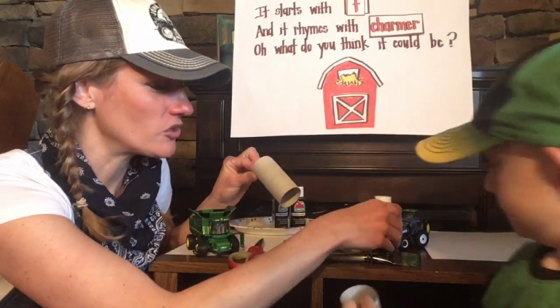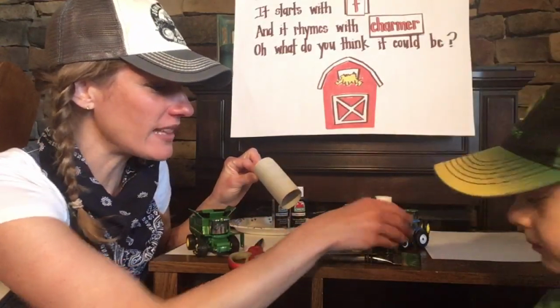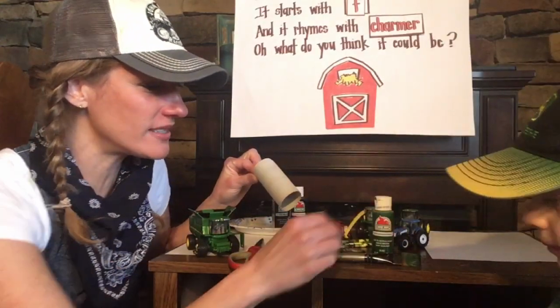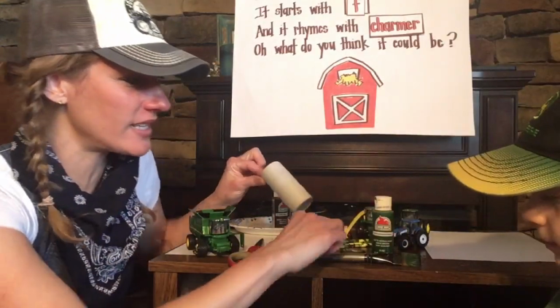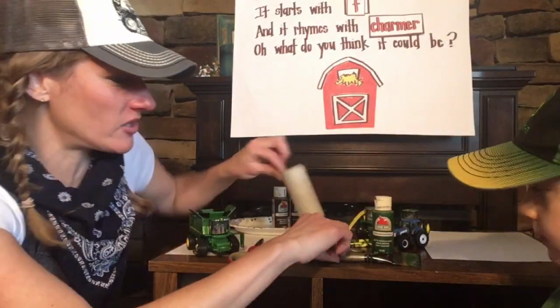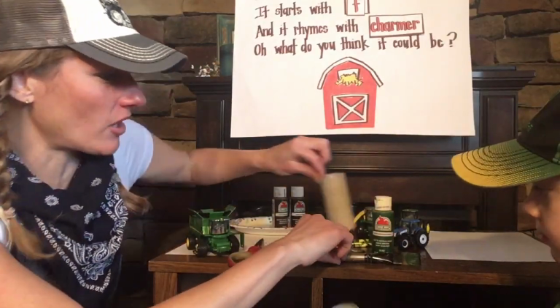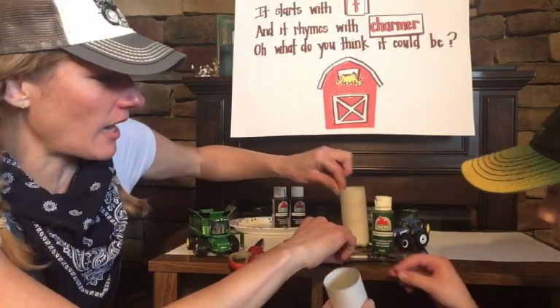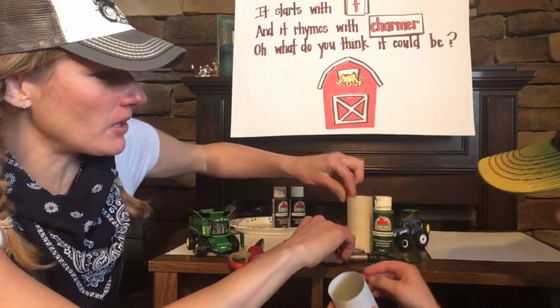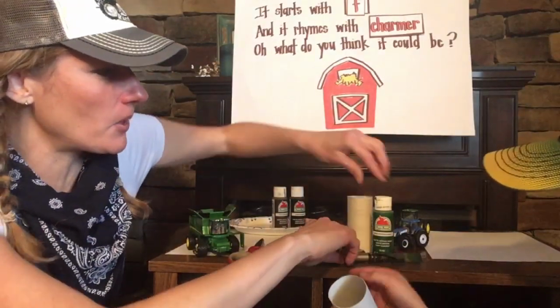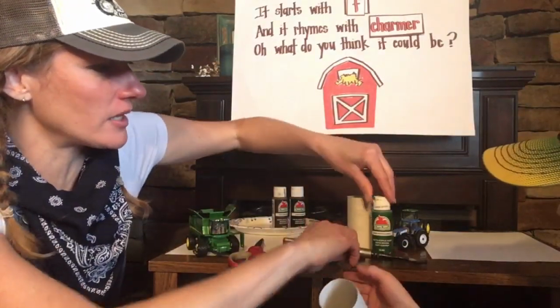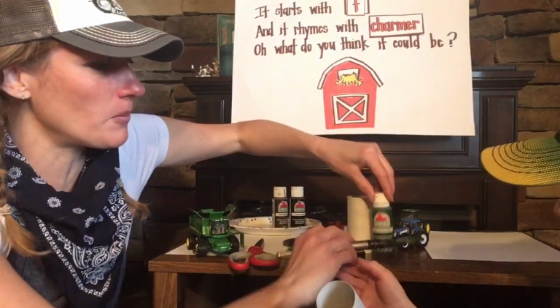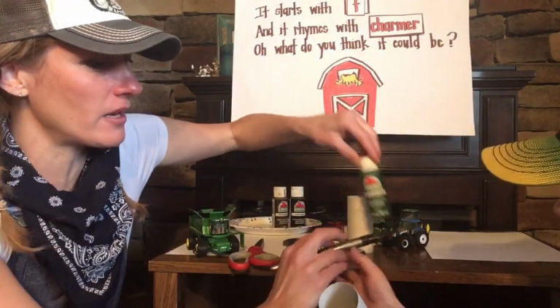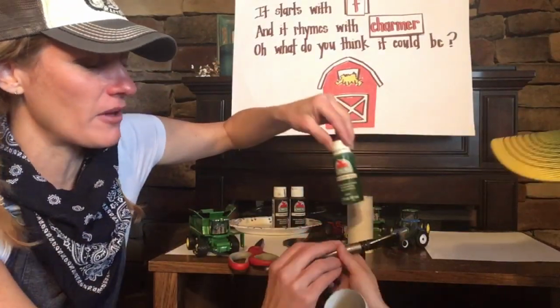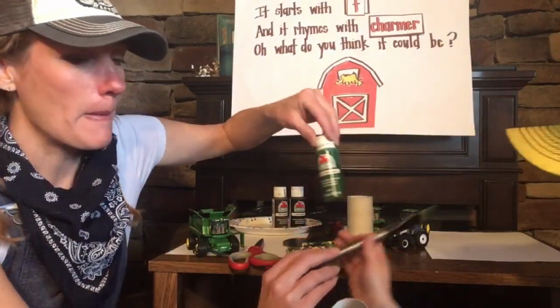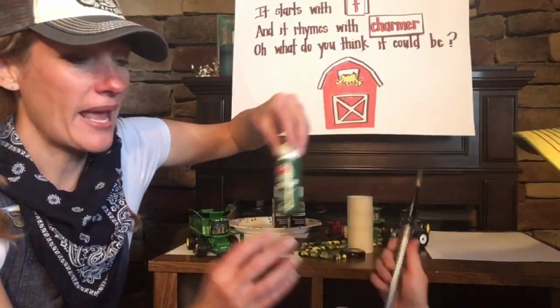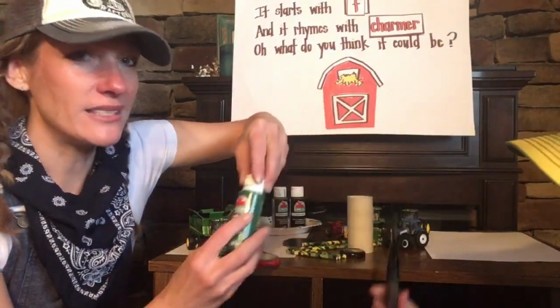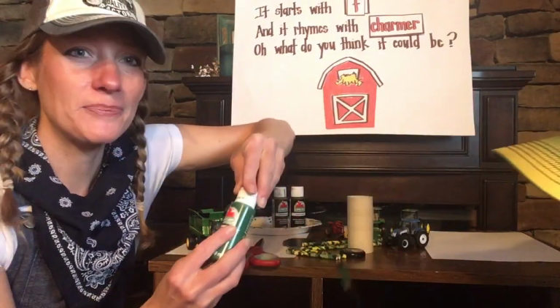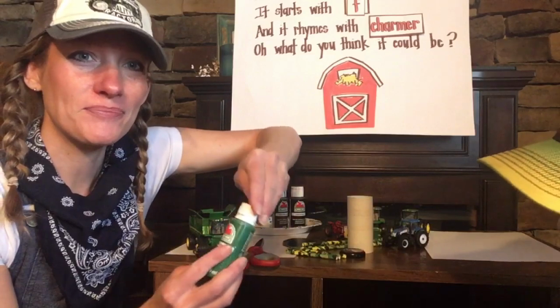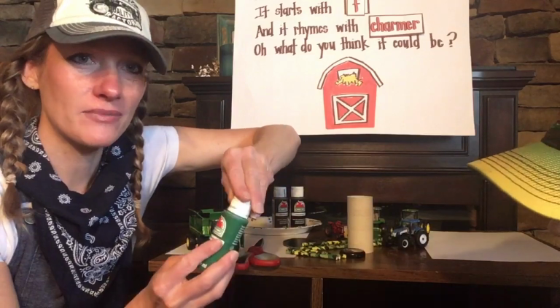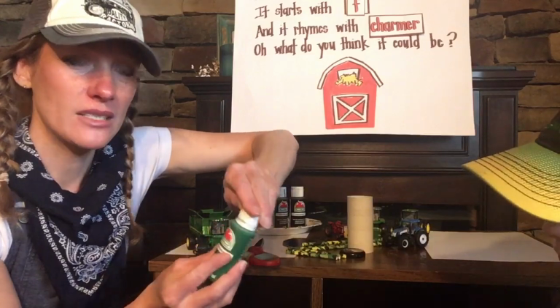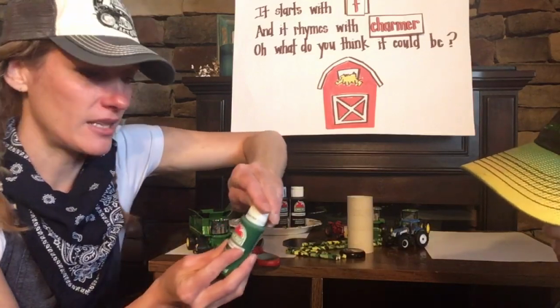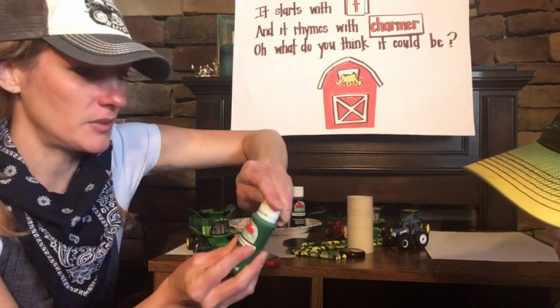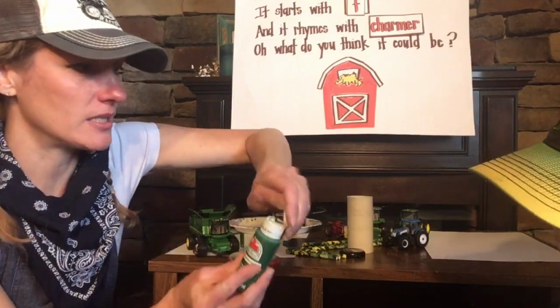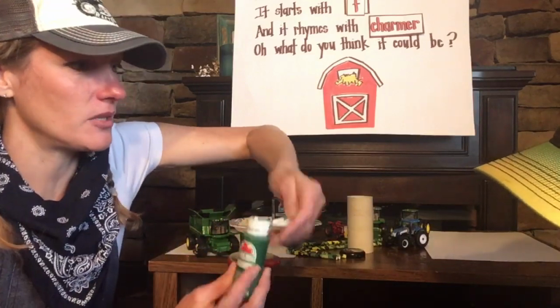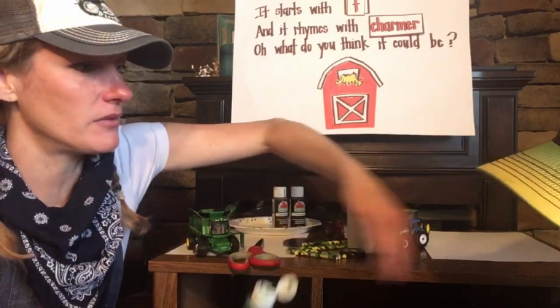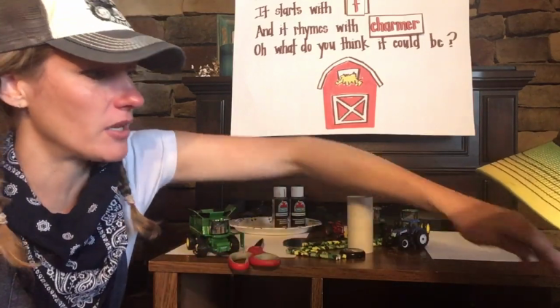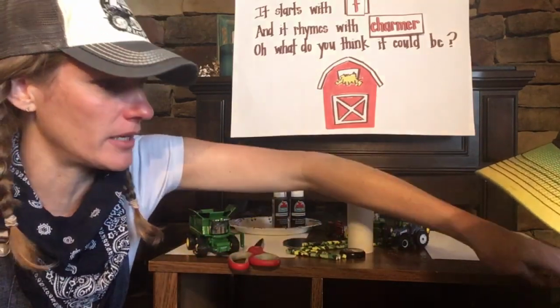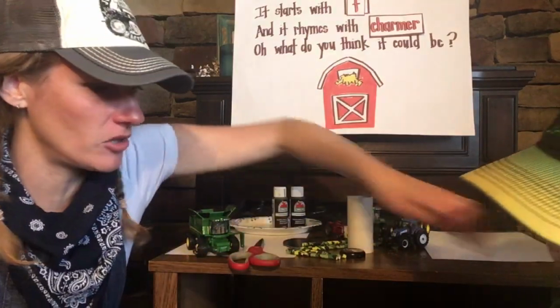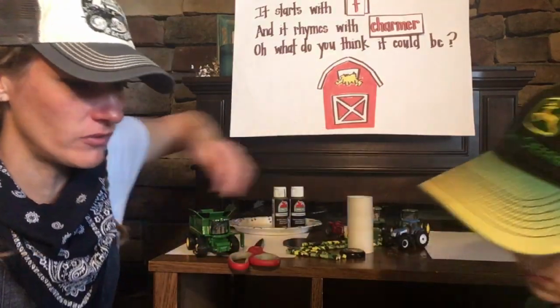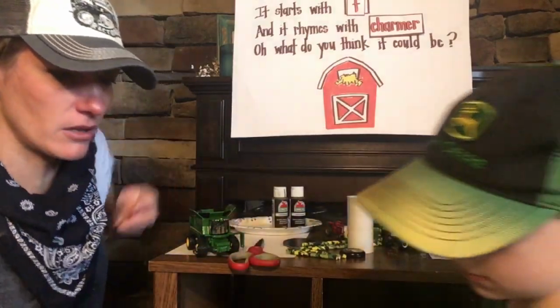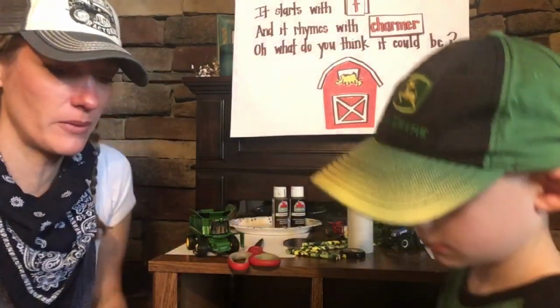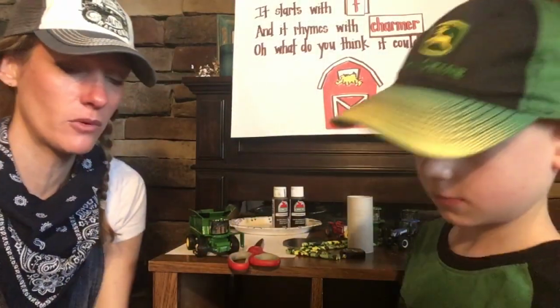So Silas is going to get started. I'm going to put a little bit of paint. Silas, we need to see you in the video, buddy. Can you move in a little bit more?